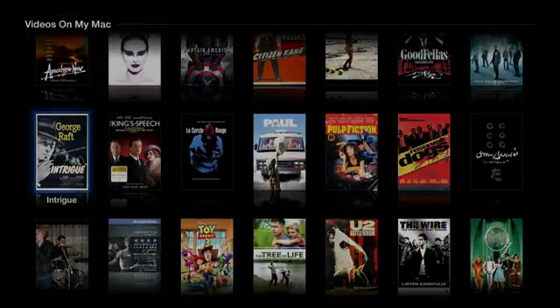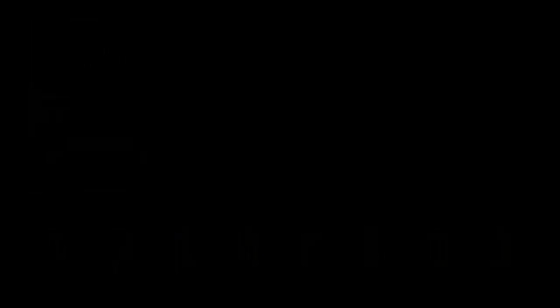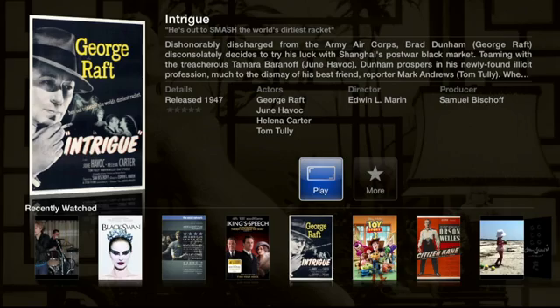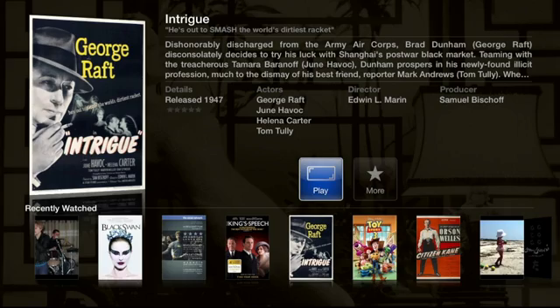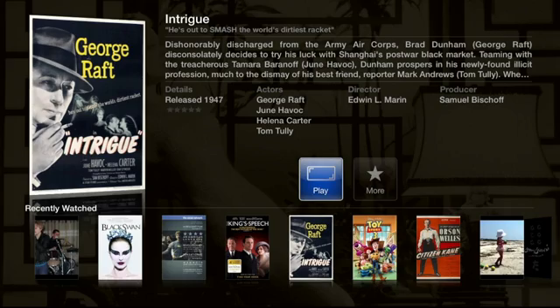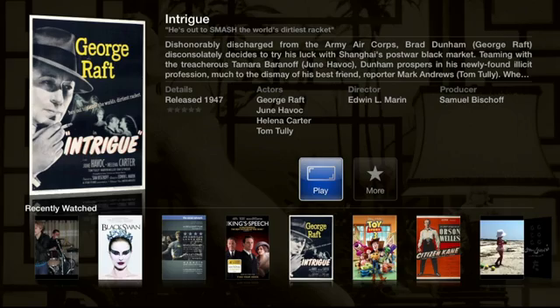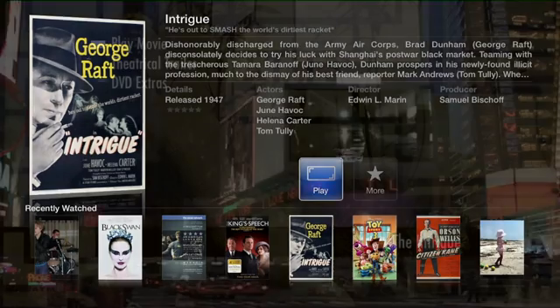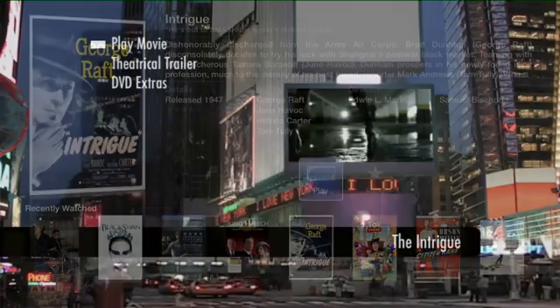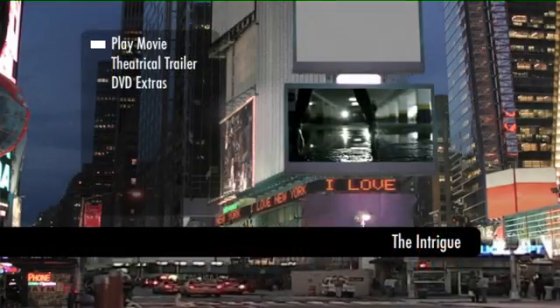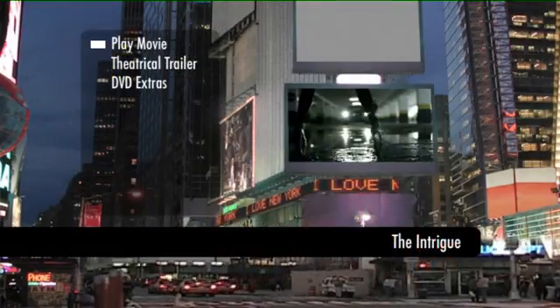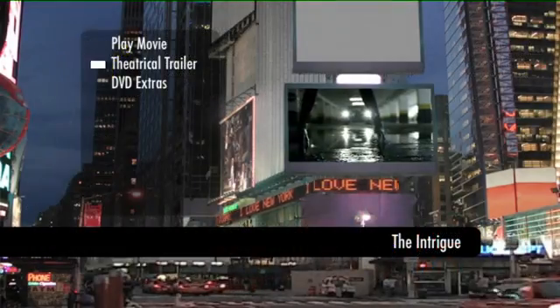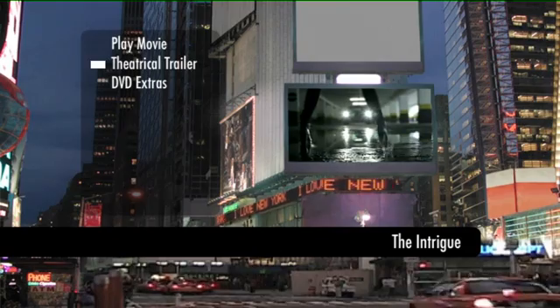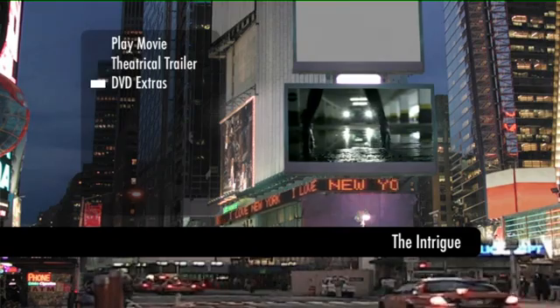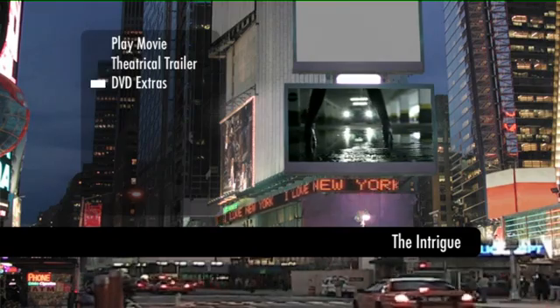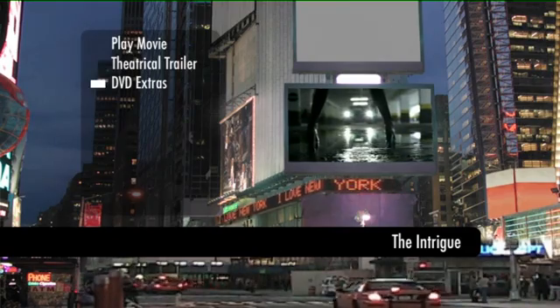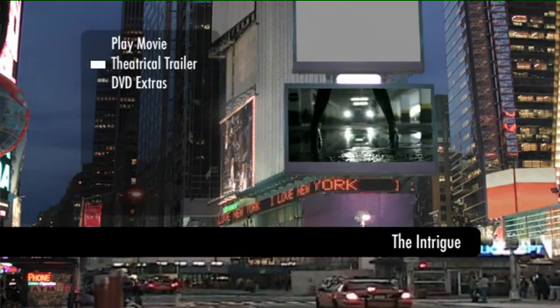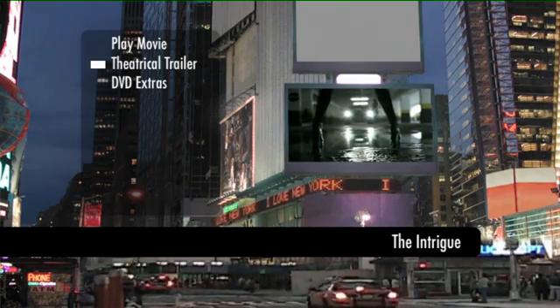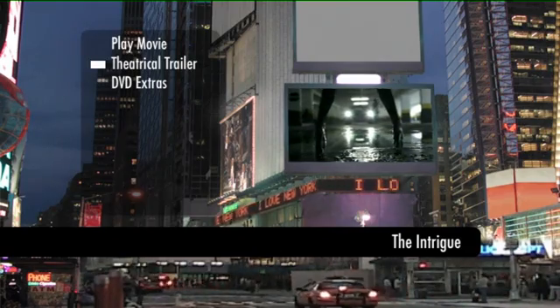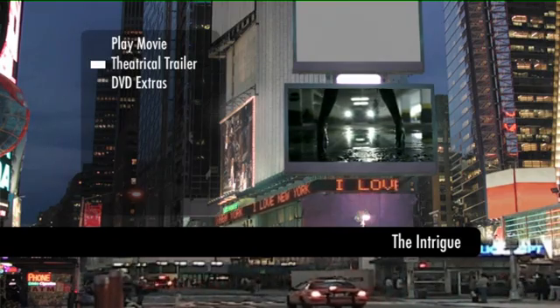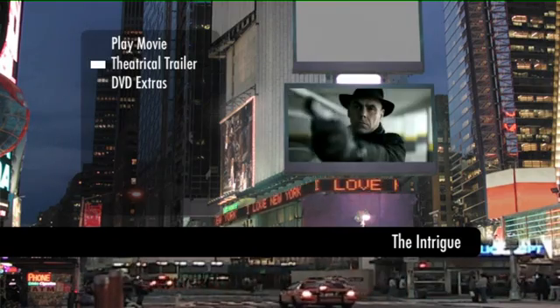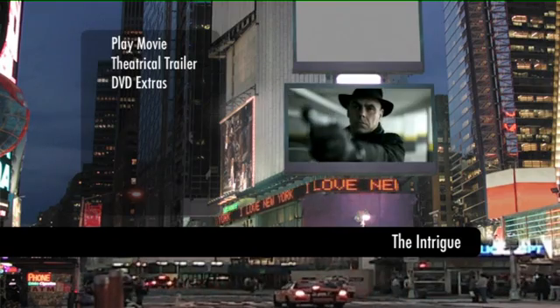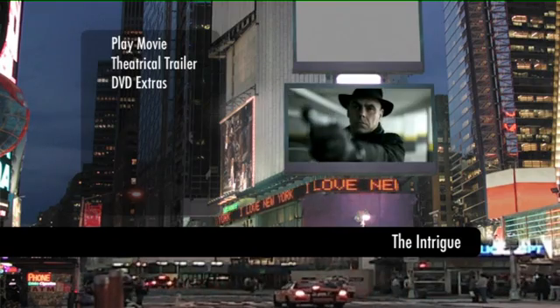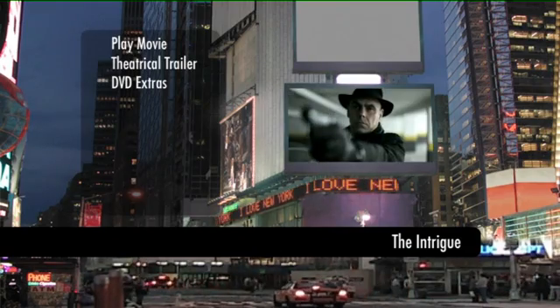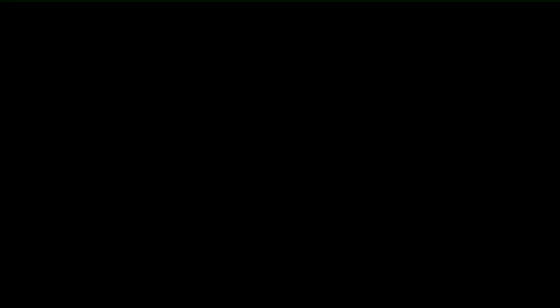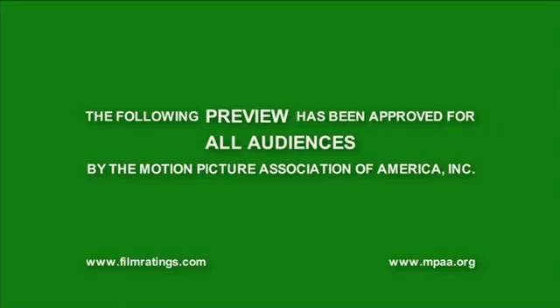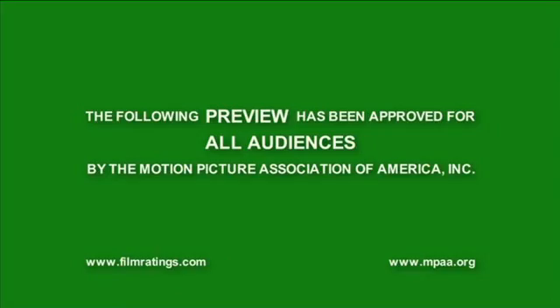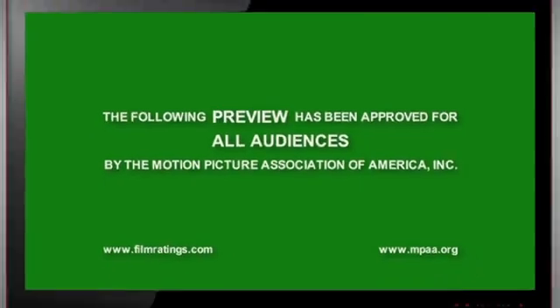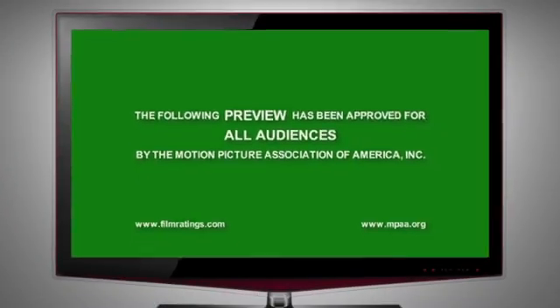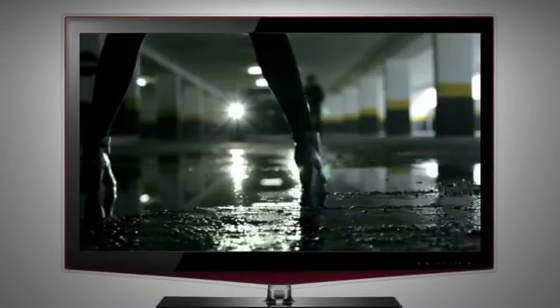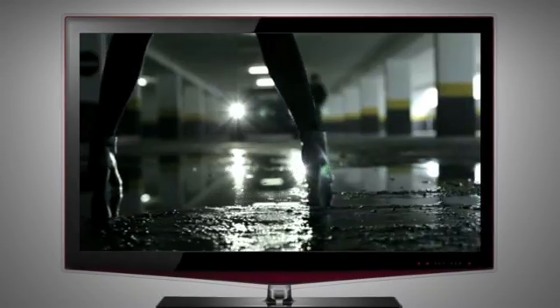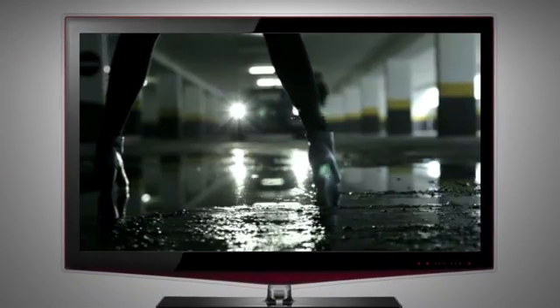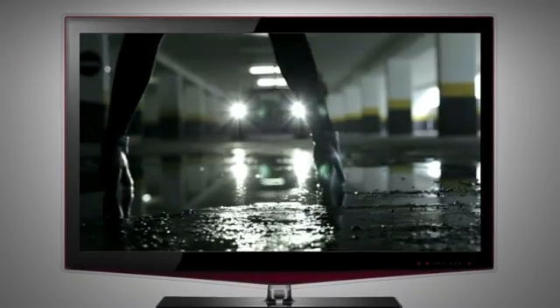Watch DVDs with all the bells and whistles you'd expect — DVD menus, surround sound, subtitles and all the extras.